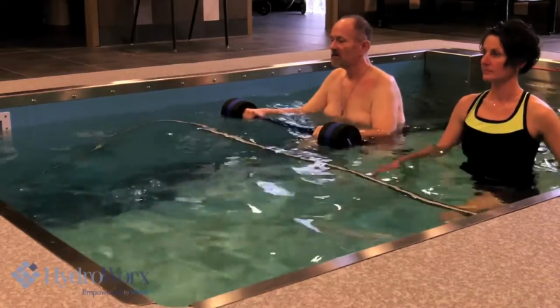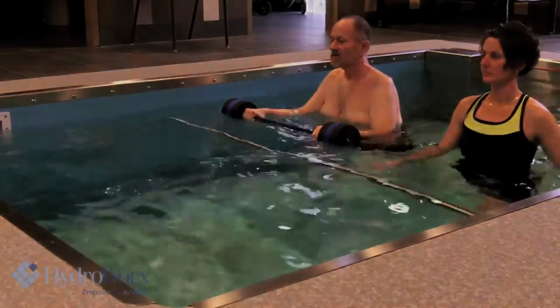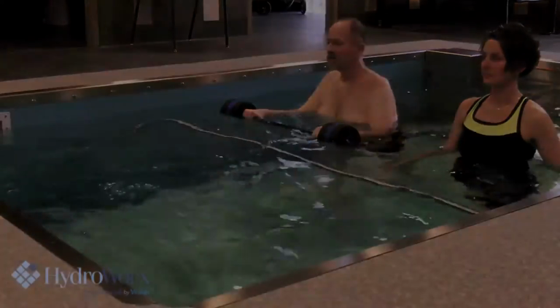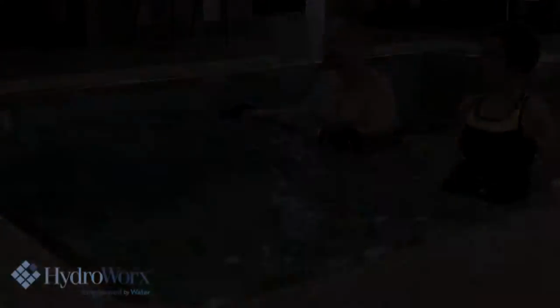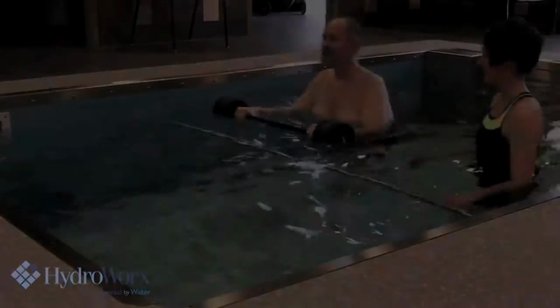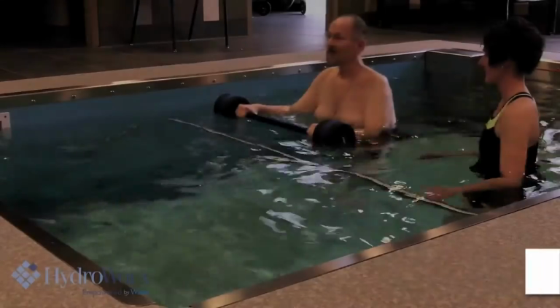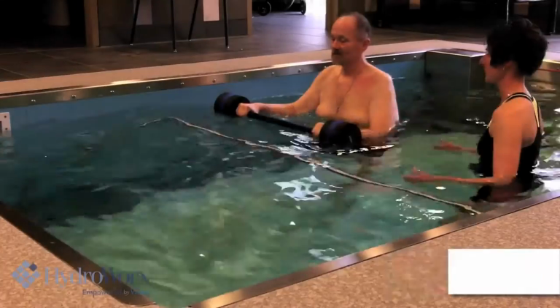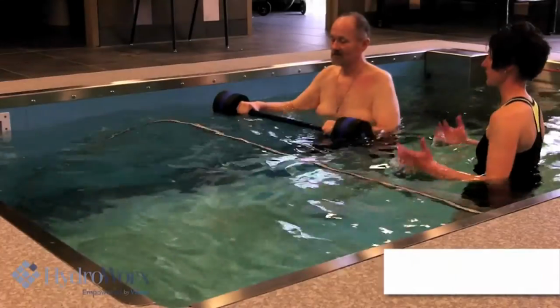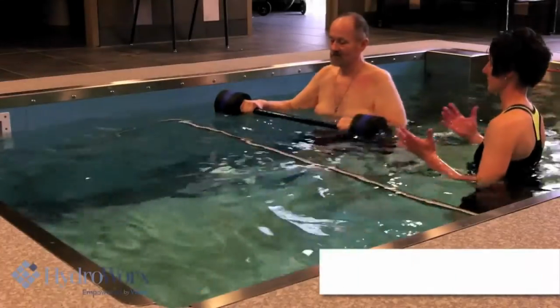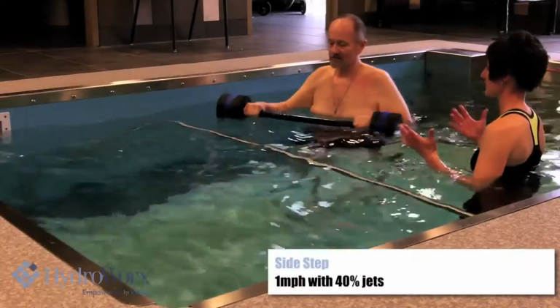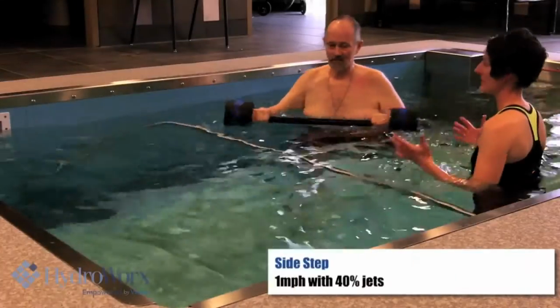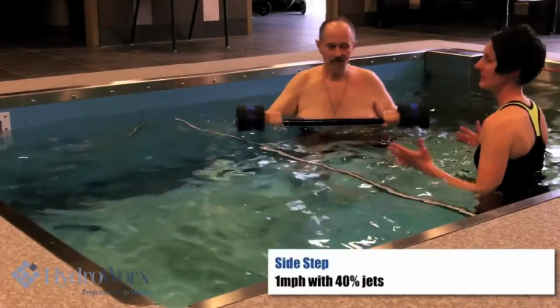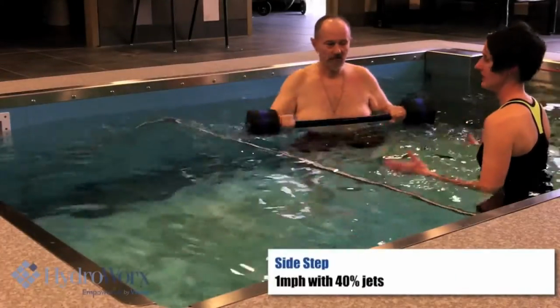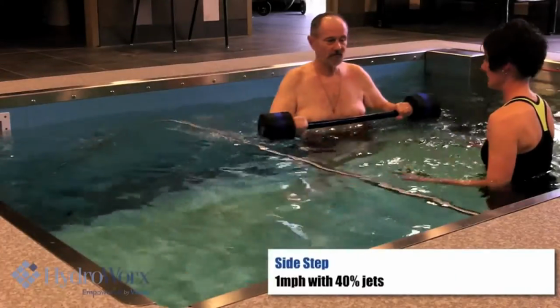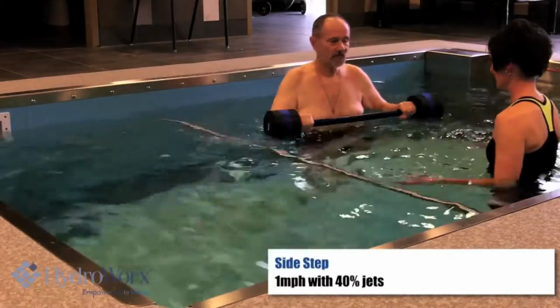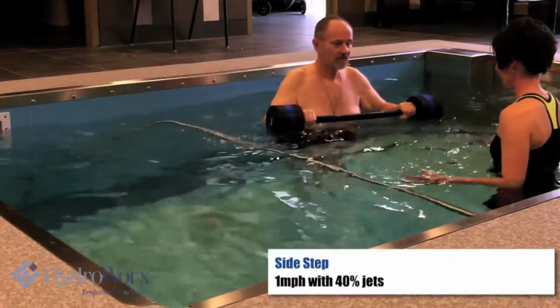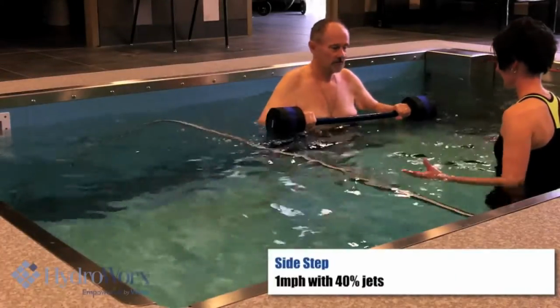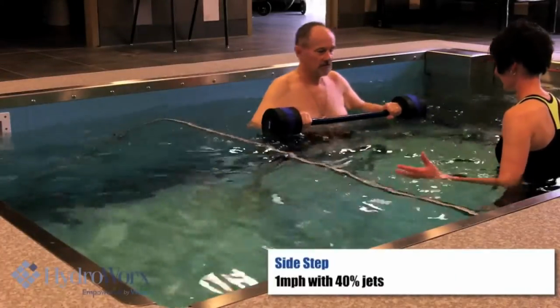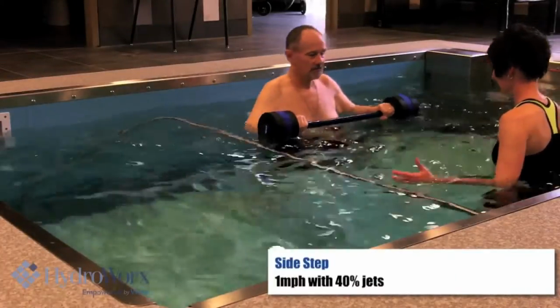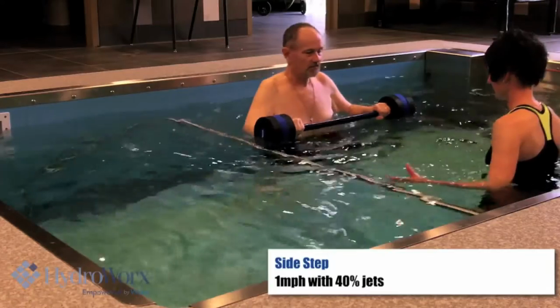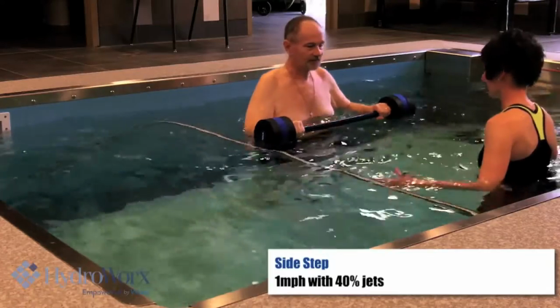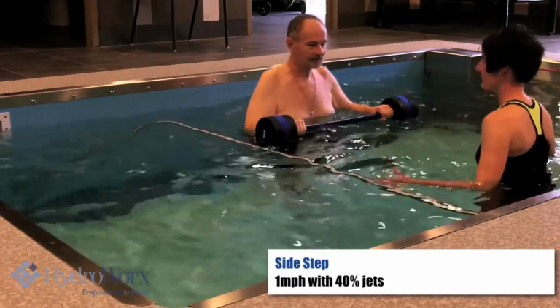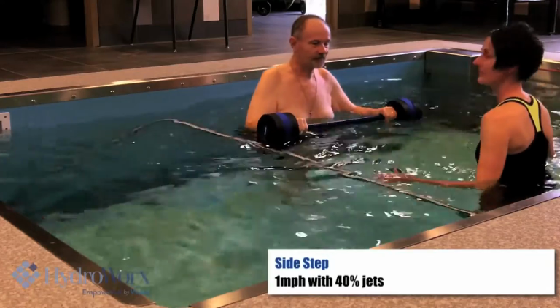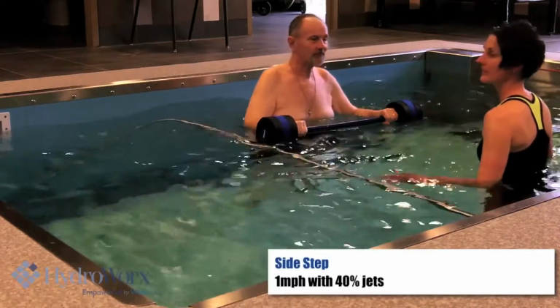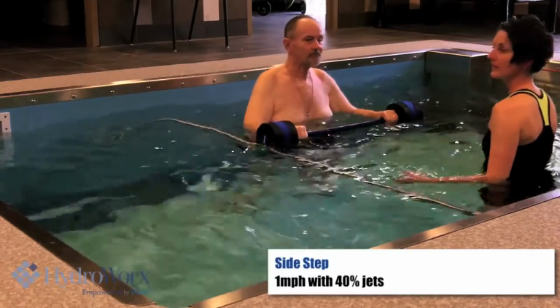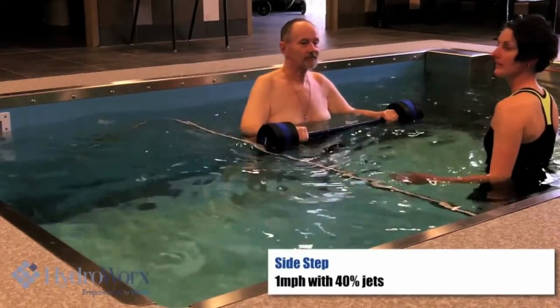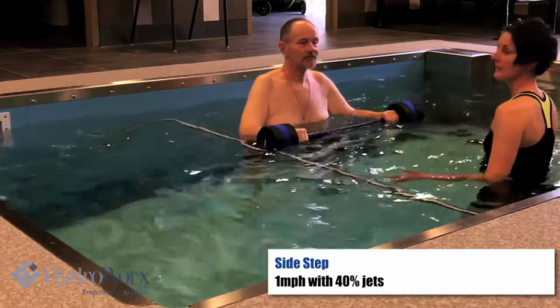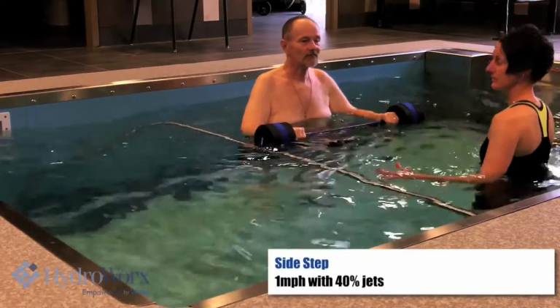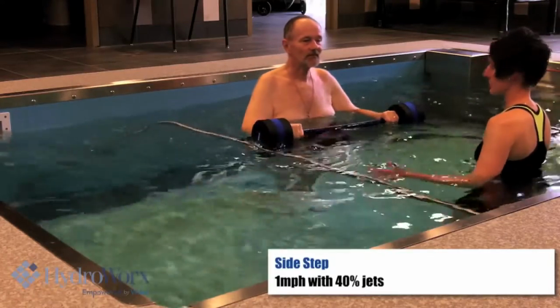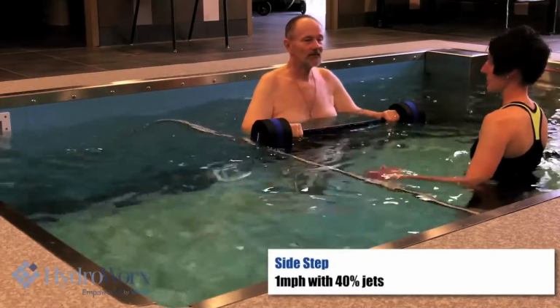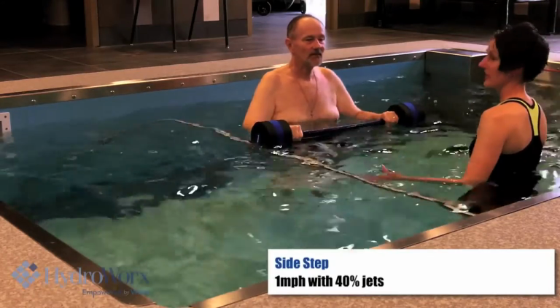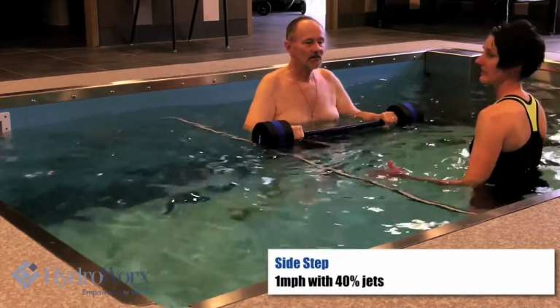Okay, now let's have you turn. Side step. Slow you down.